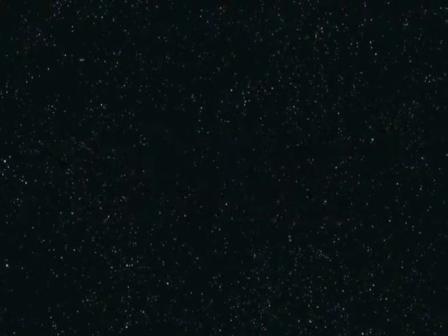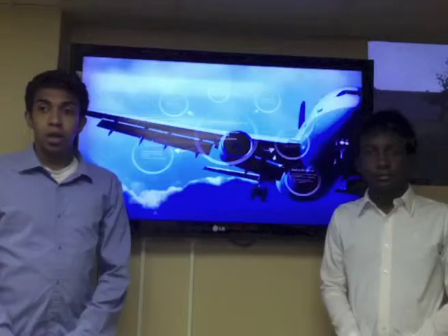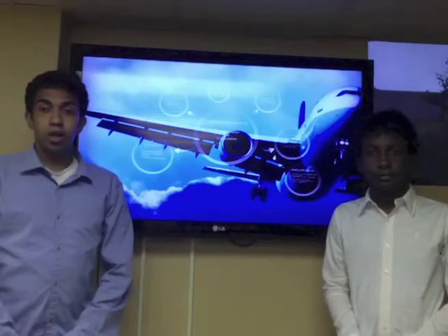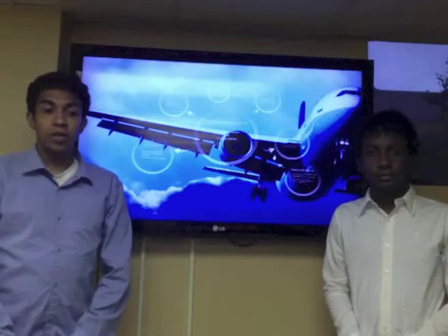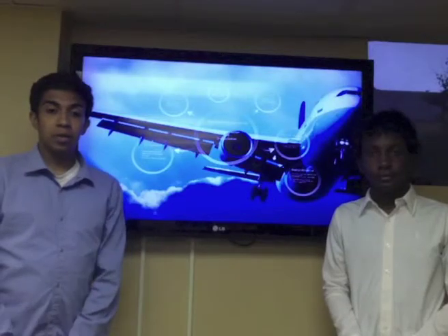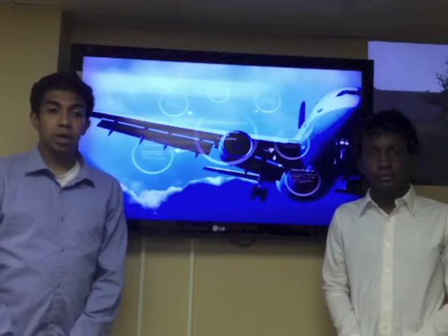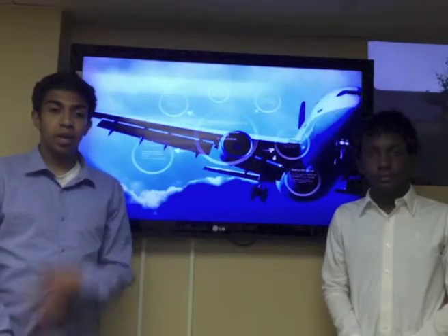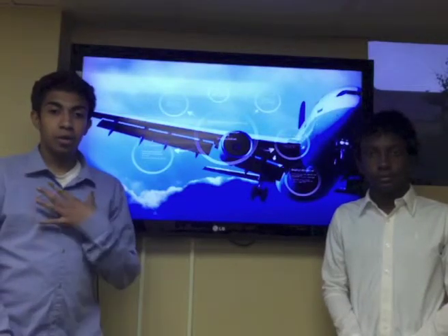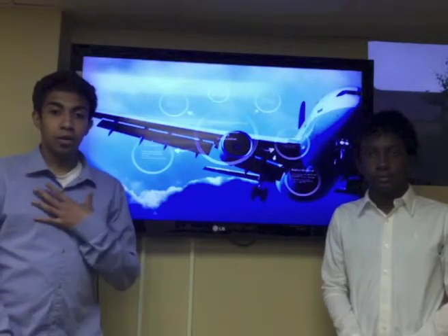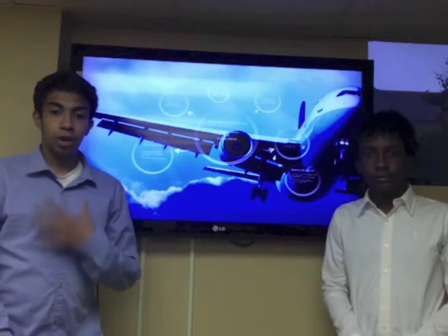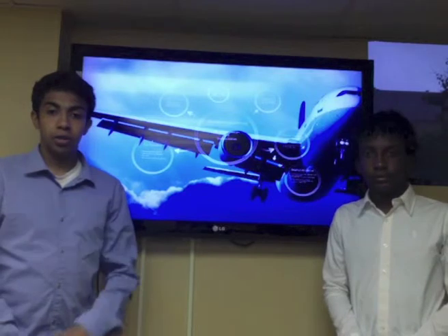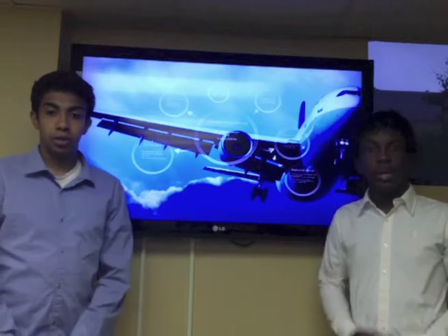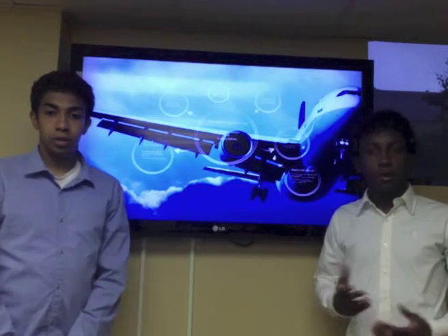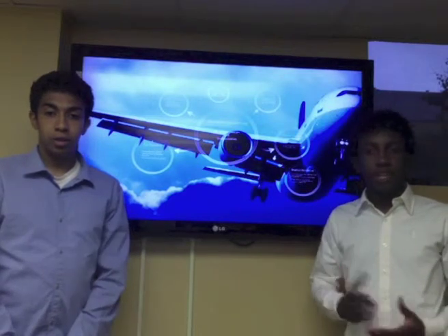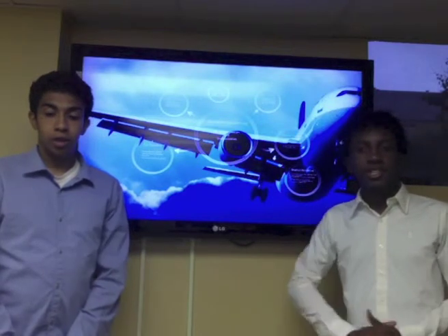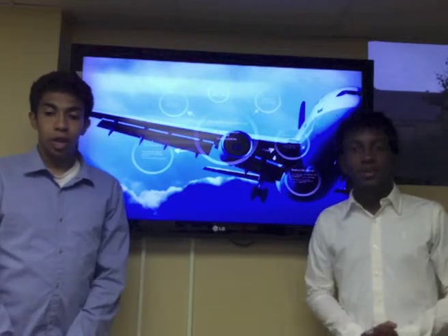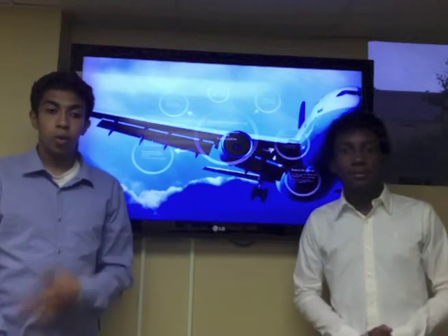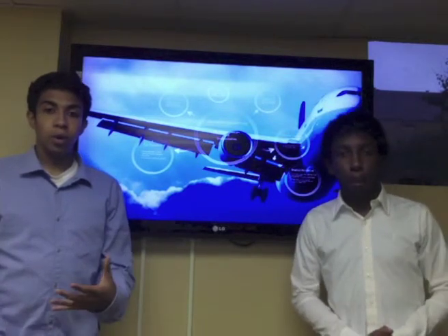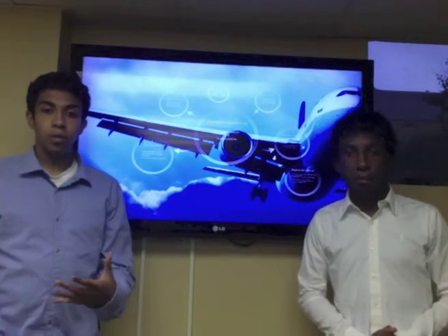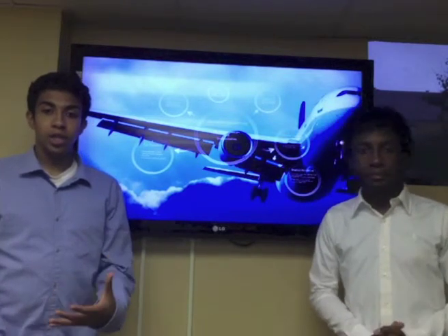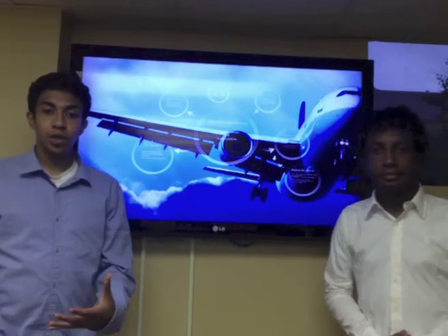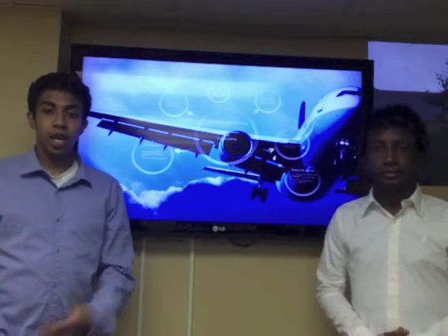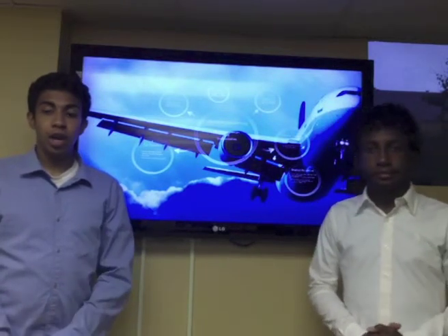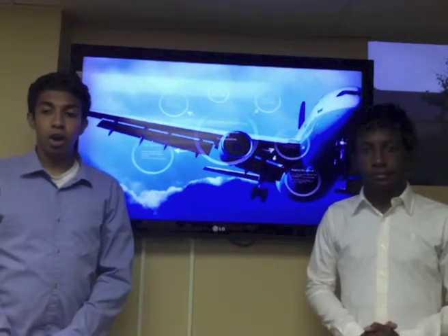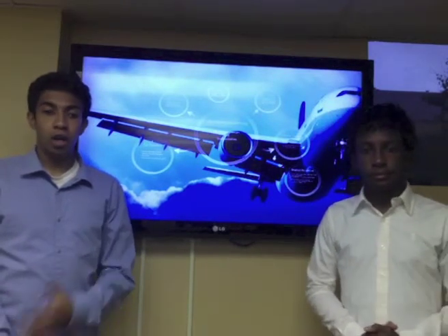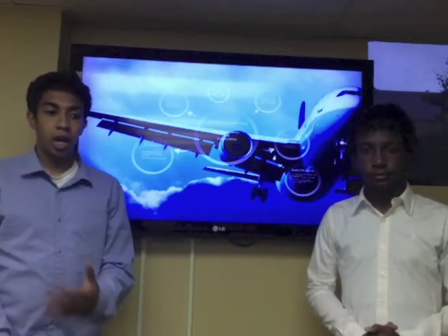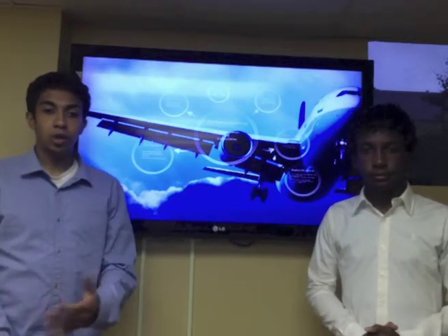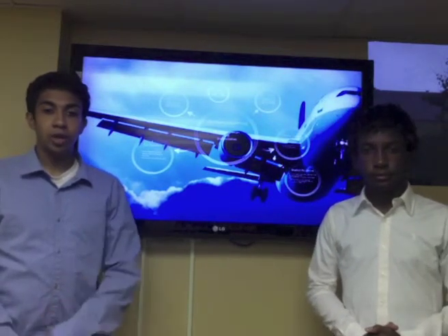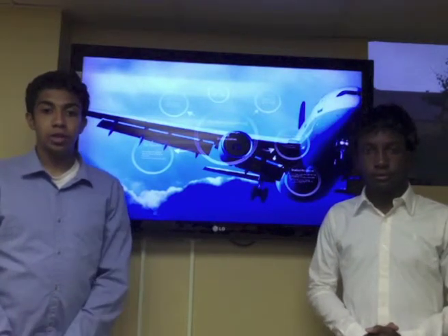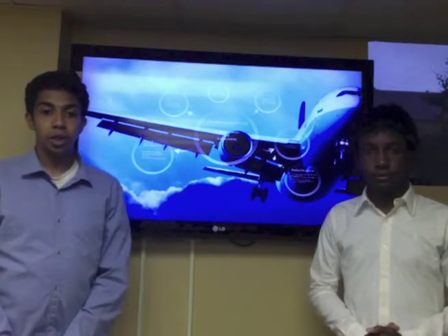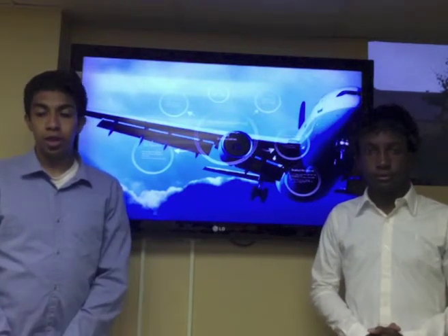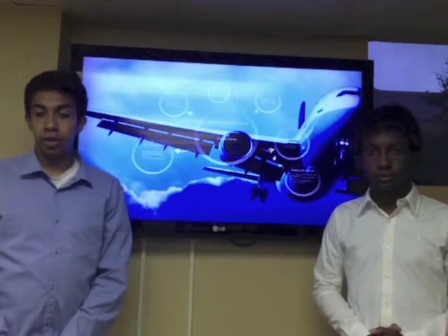Good evening, everyone. My name is Zachary Dawson. I'm Brandon Jenkins. And we will be presenting today on Aerospace Engineering.